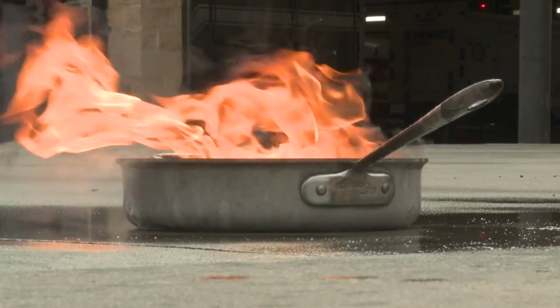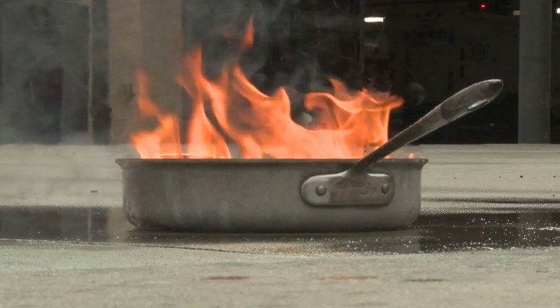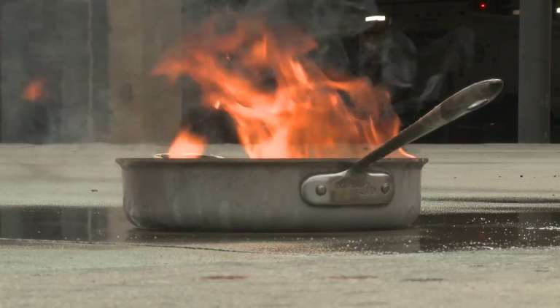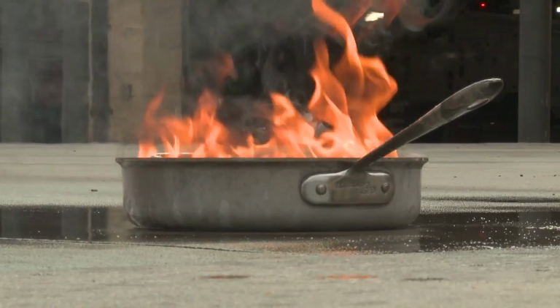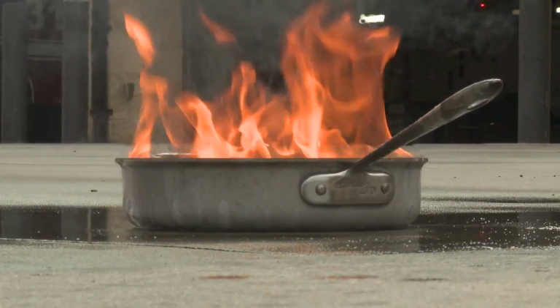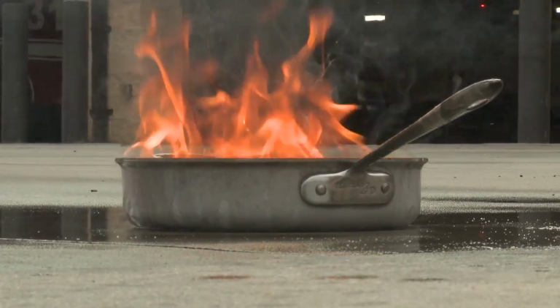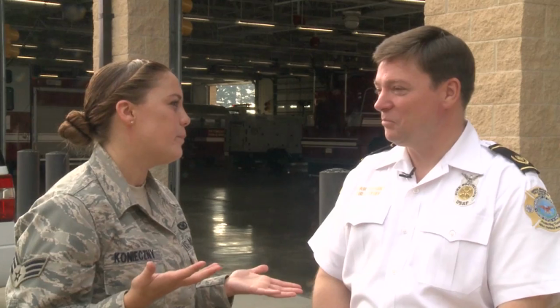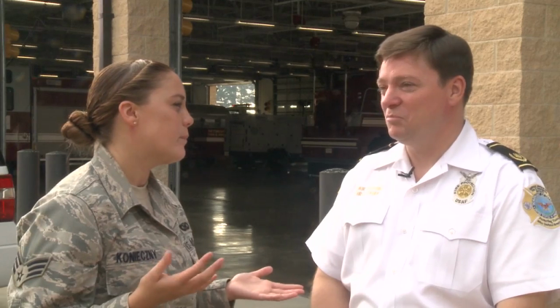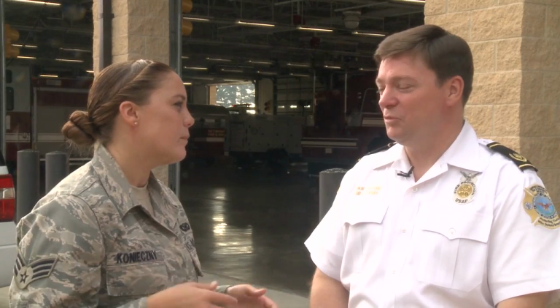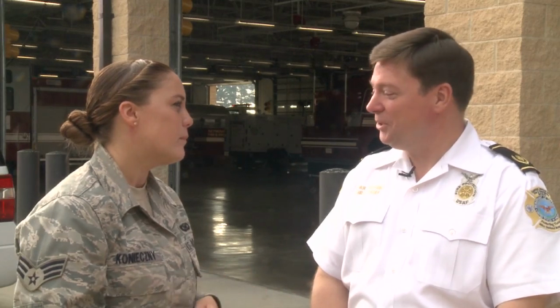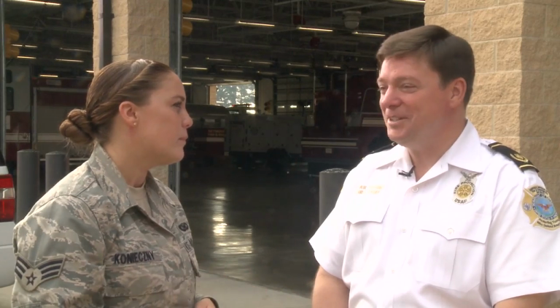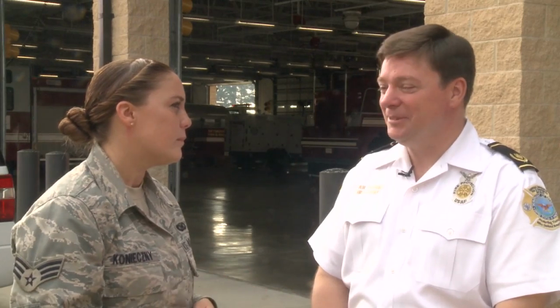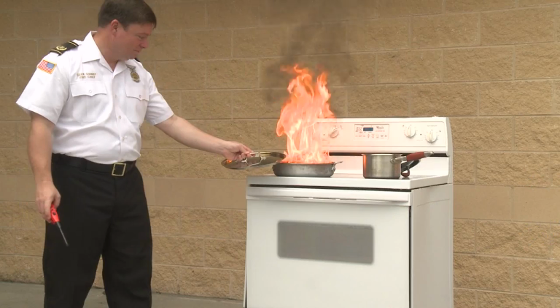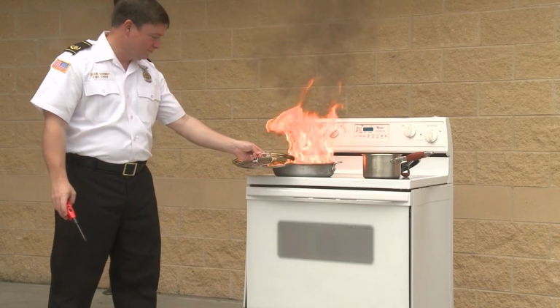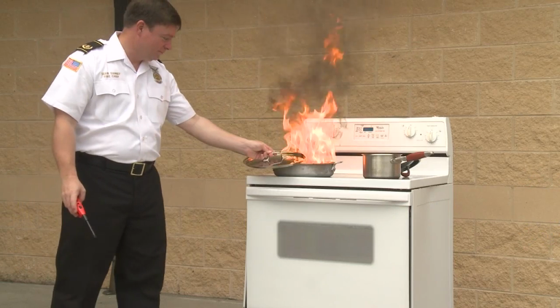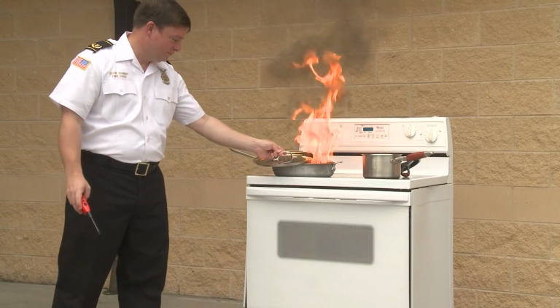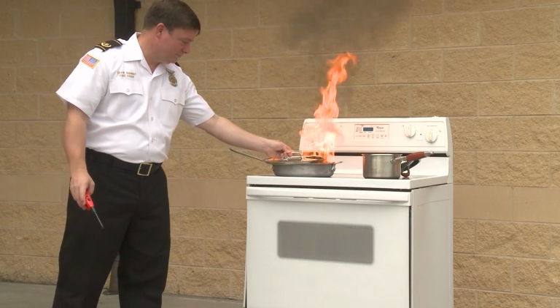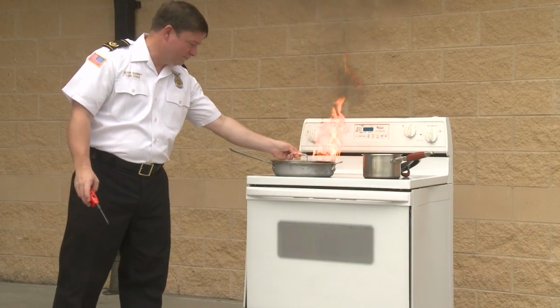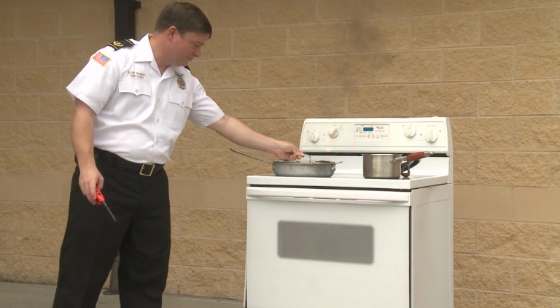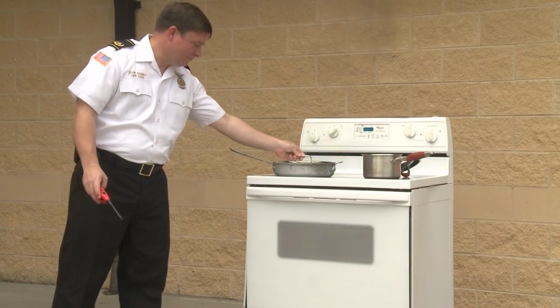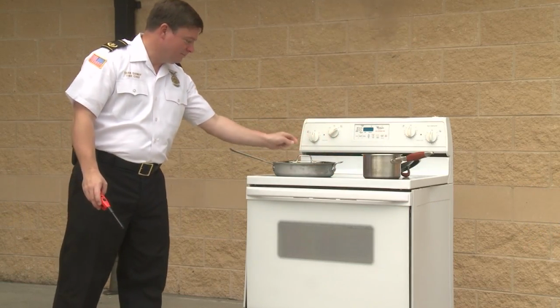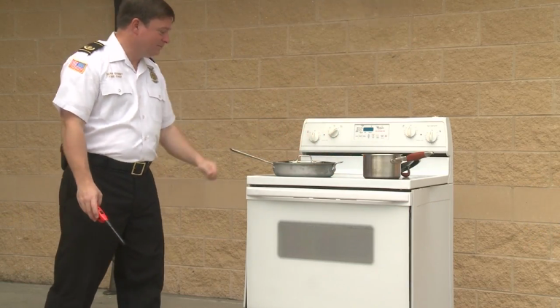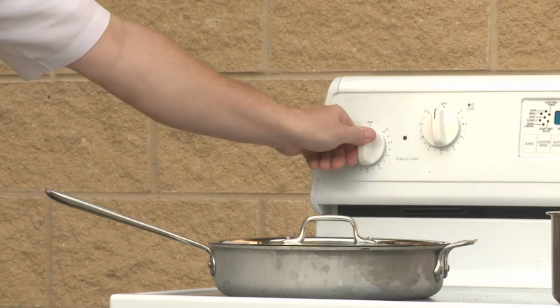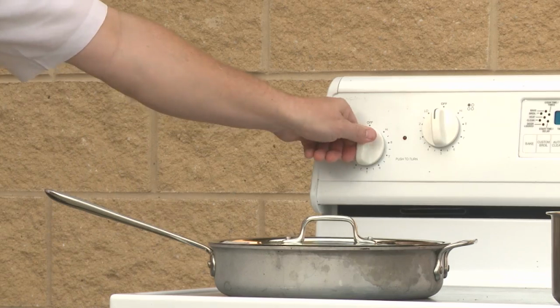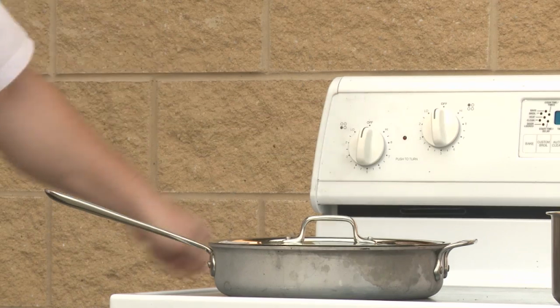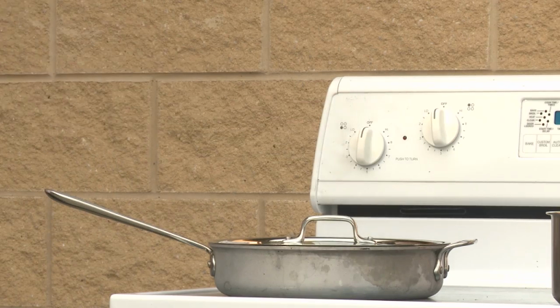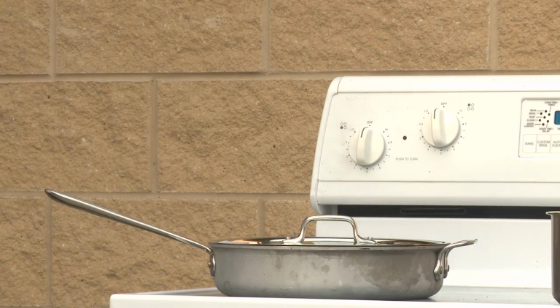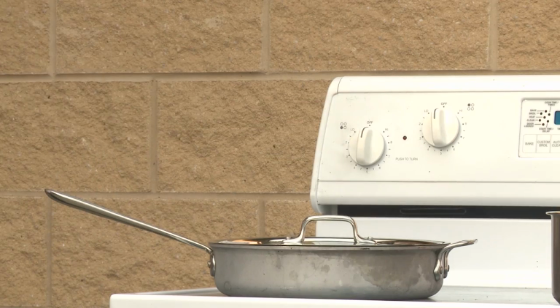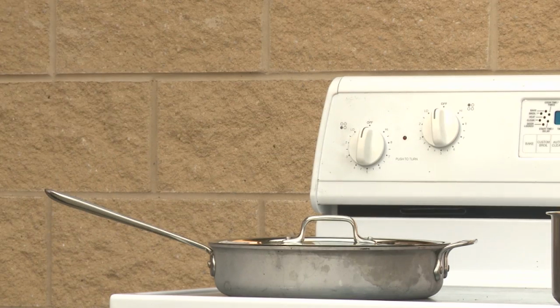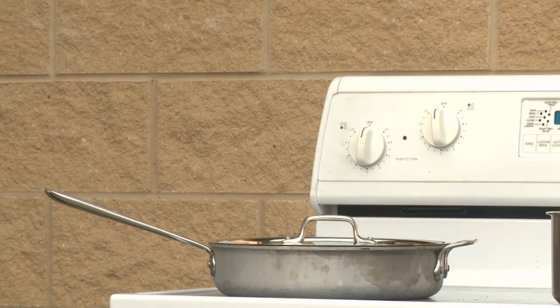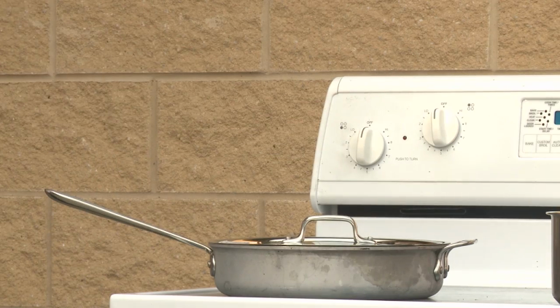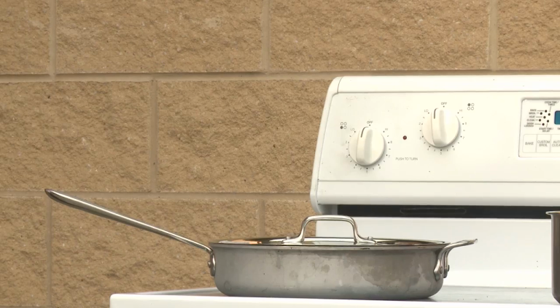So what would we do? Real simple — you put a lid on the pot, turn off the heat, and wait for it to cool off.